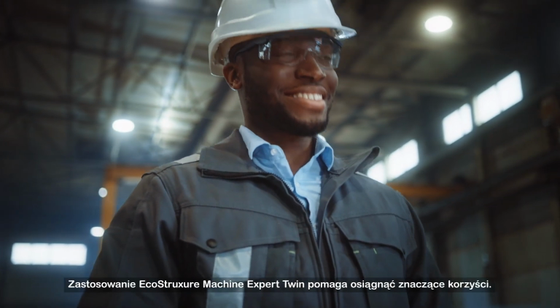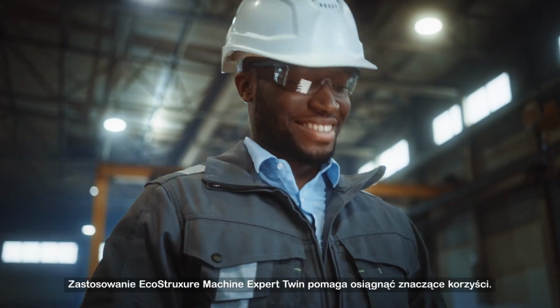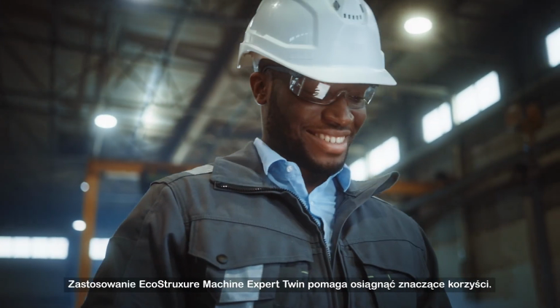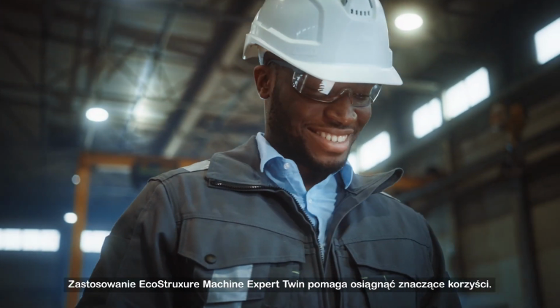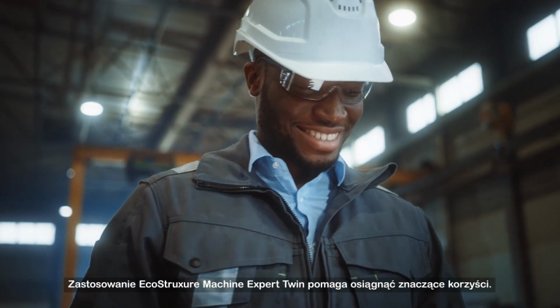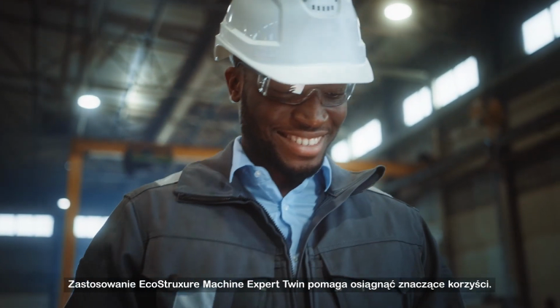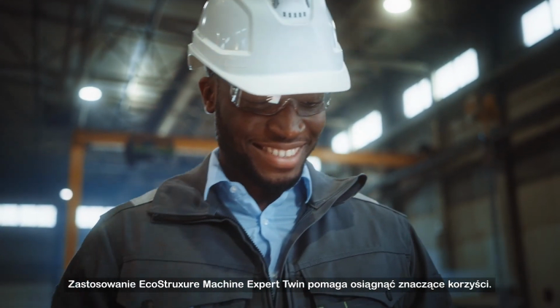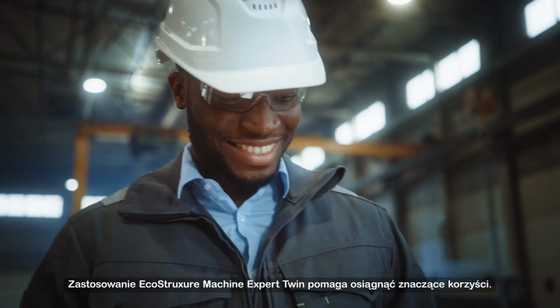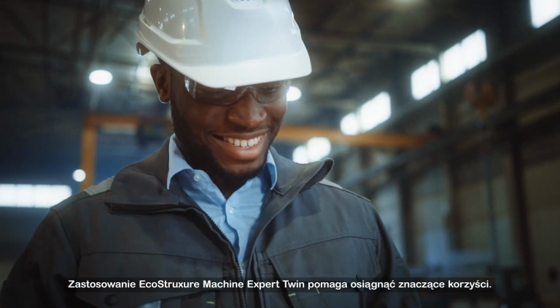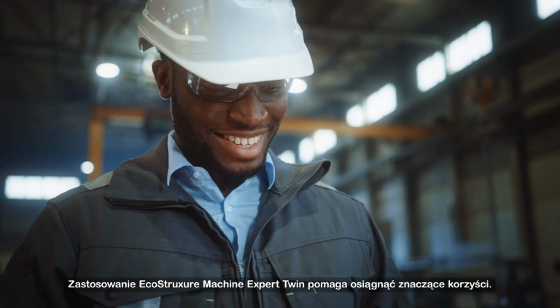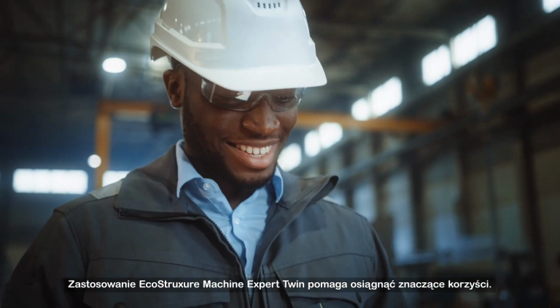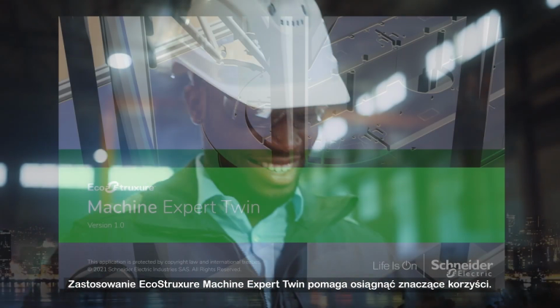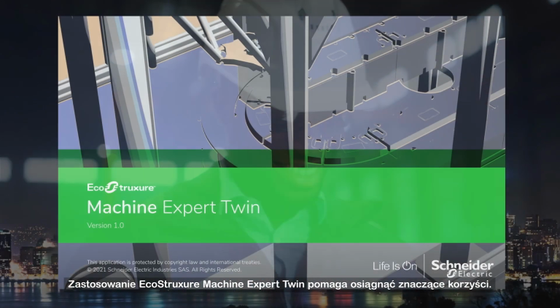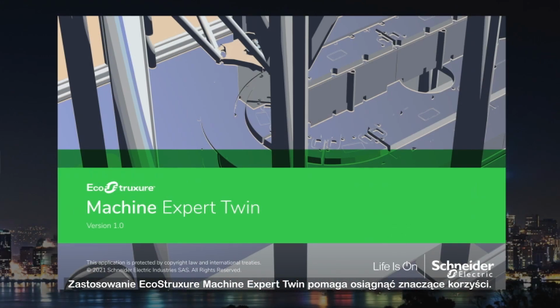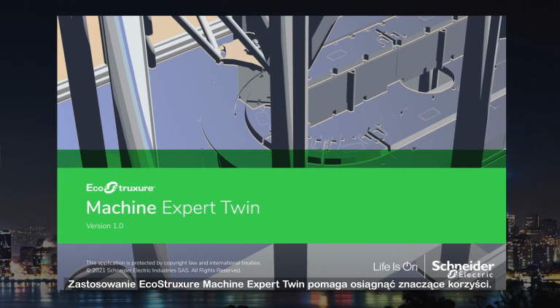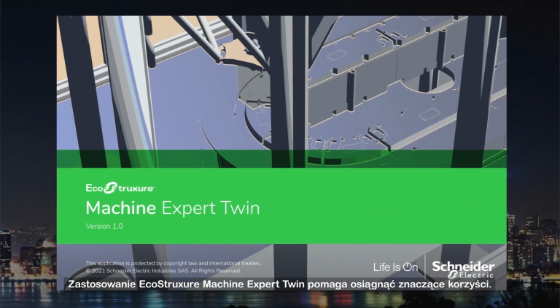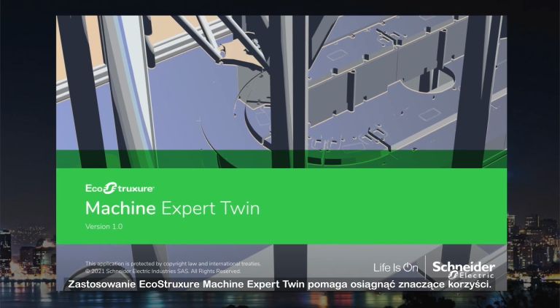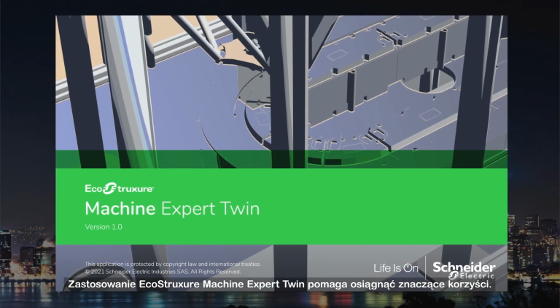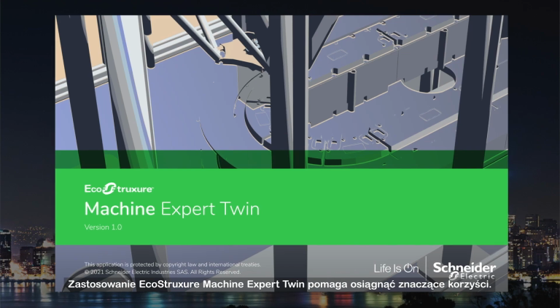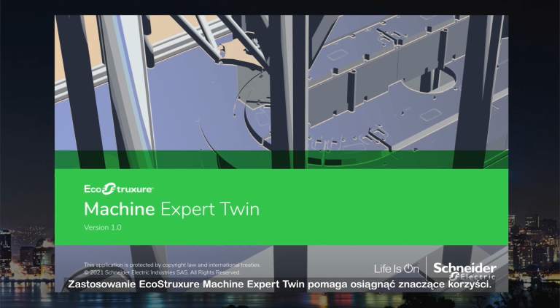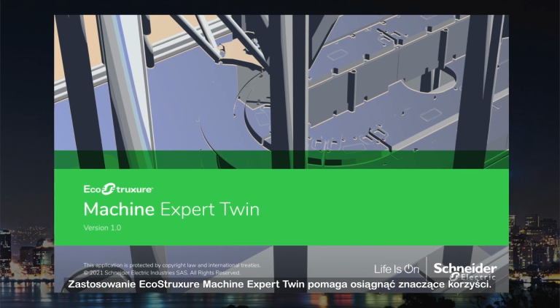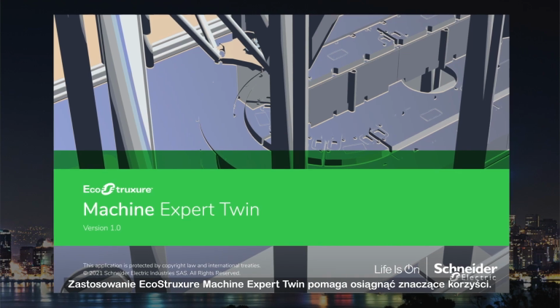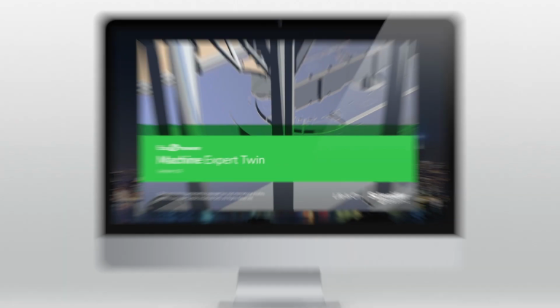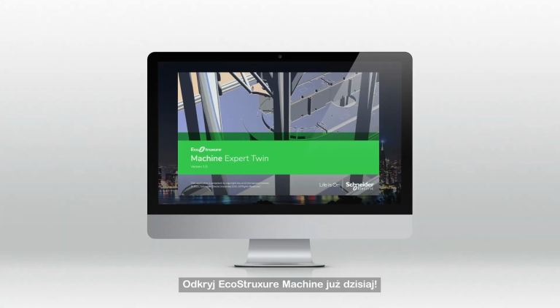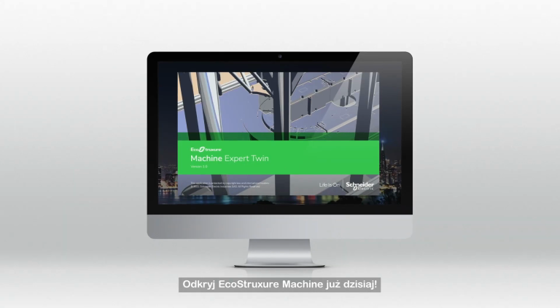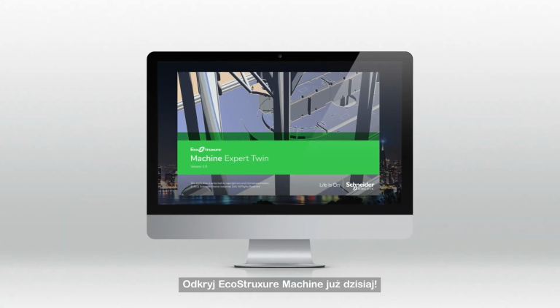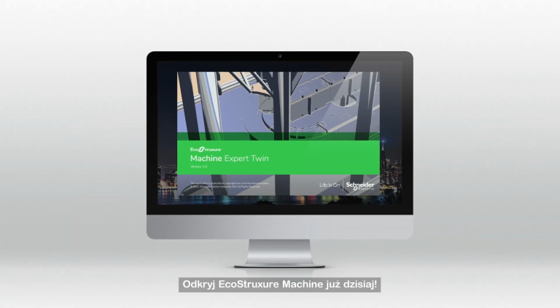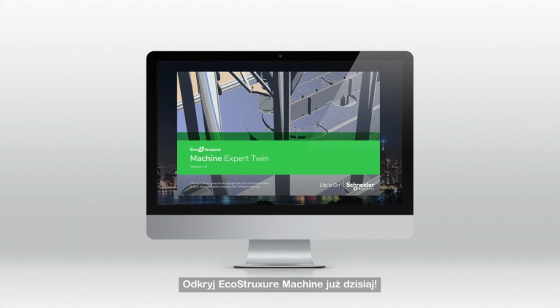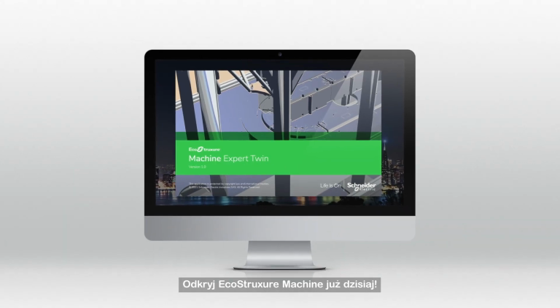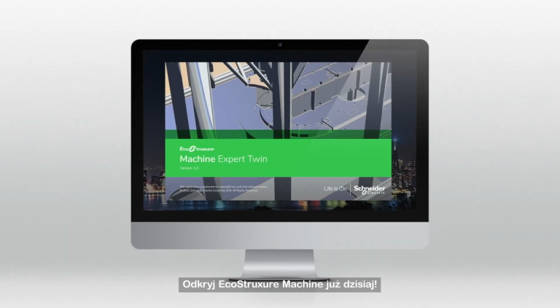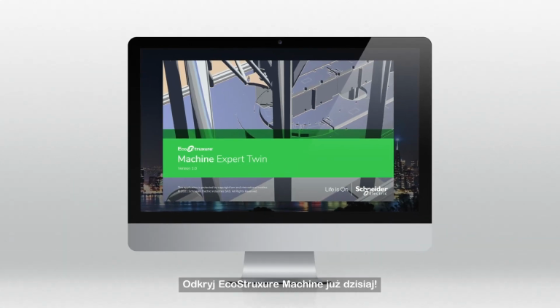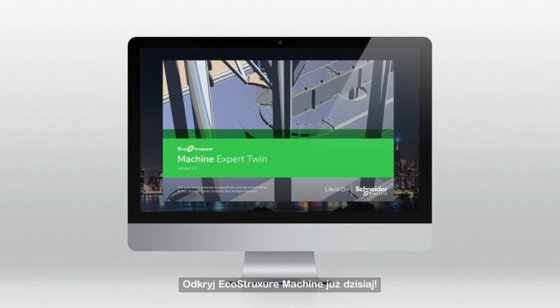There's nothing virtual about the real benefits of EcoStruxure Machine Expert Twin. Discover EcoStruxure Machine today.